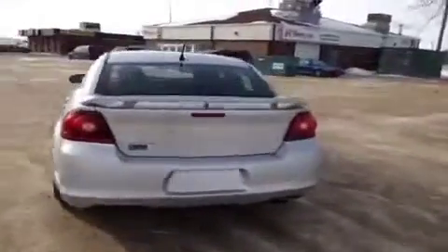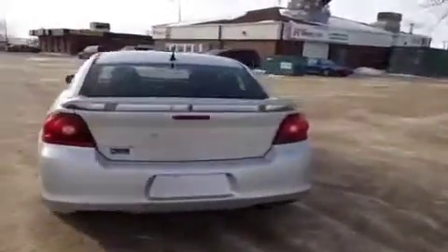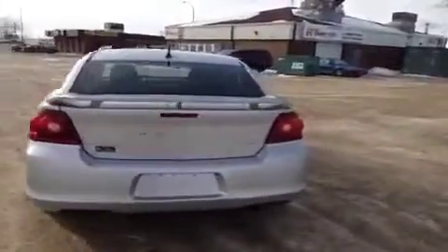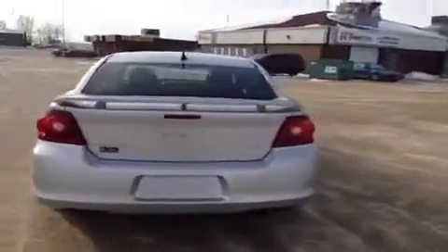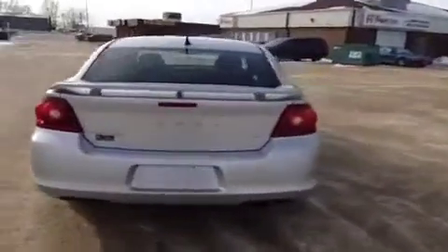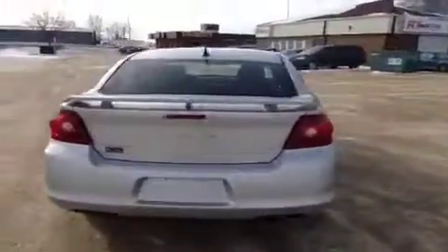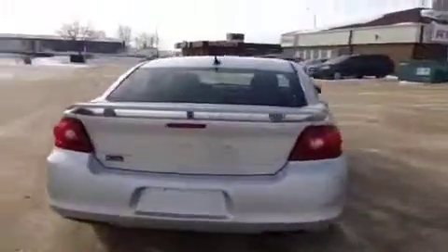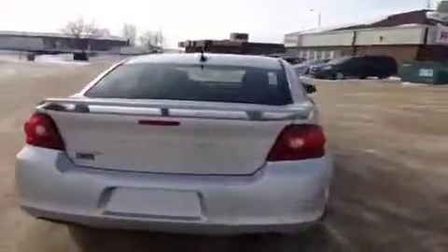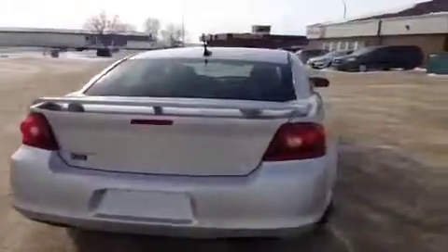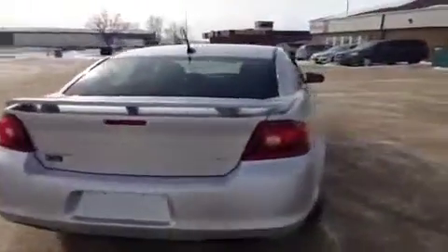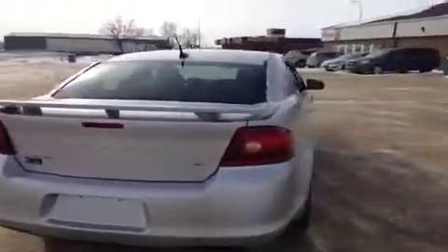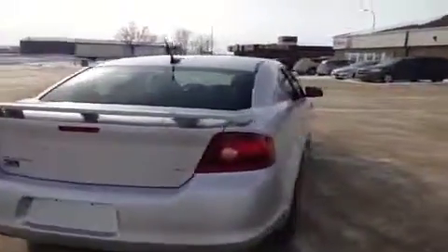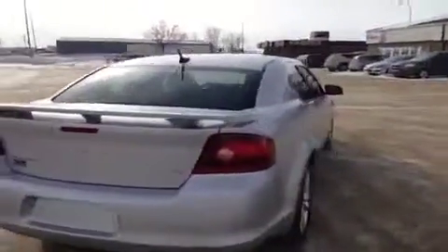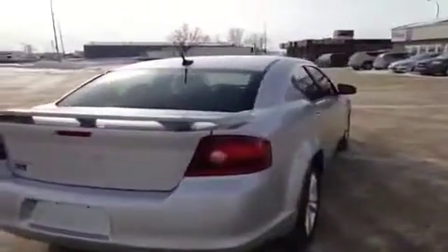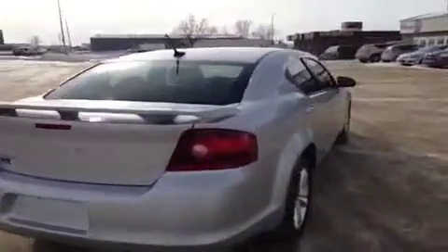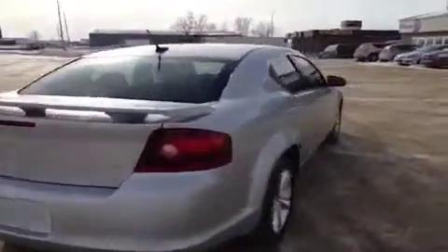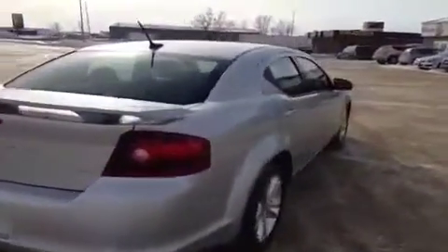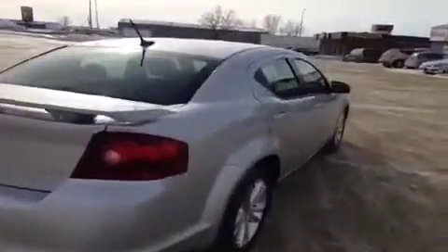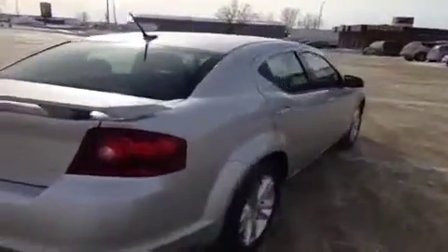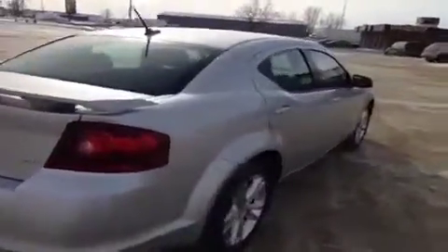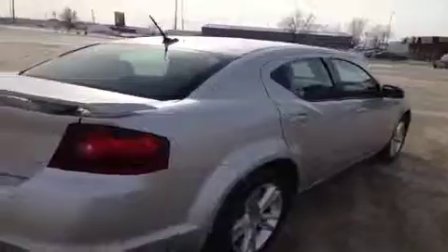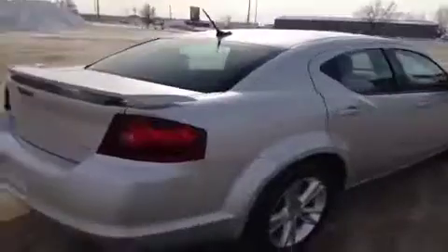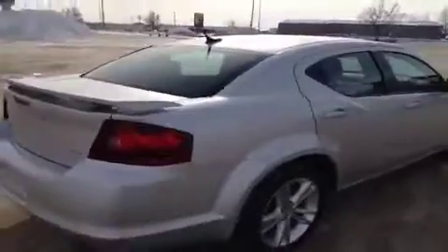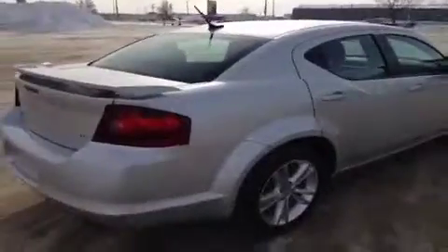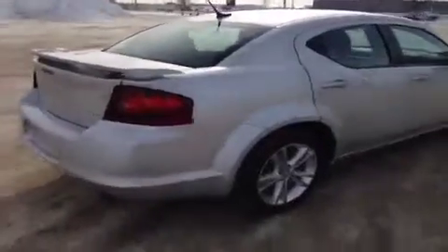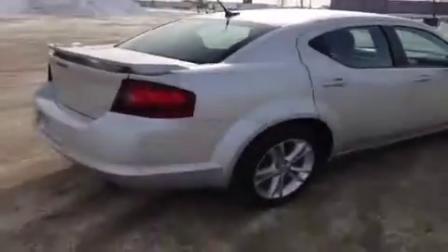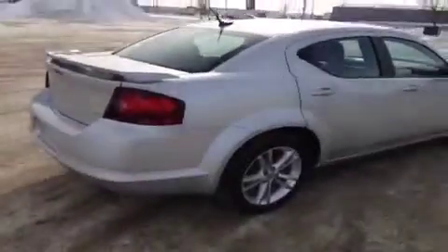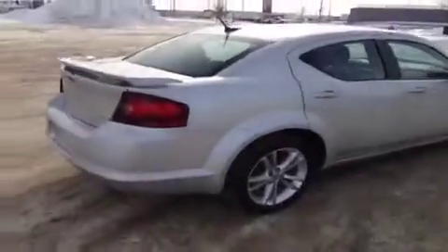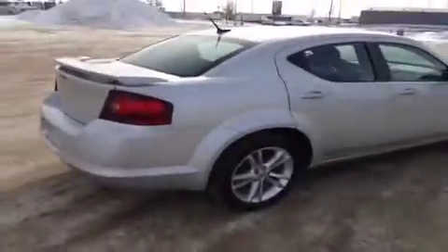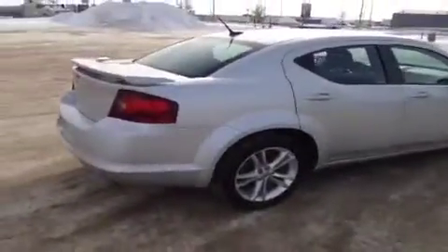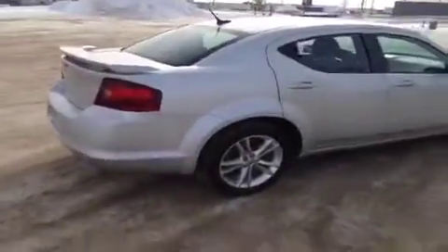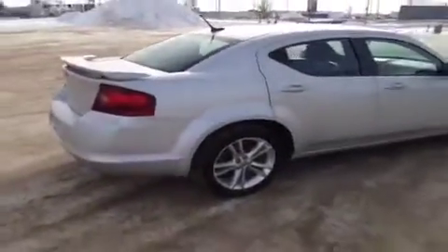Tons of trunk space. The seats in the back do fall down to give you extra space. It's a great family vehicle.